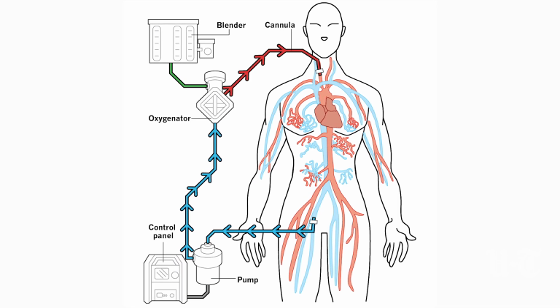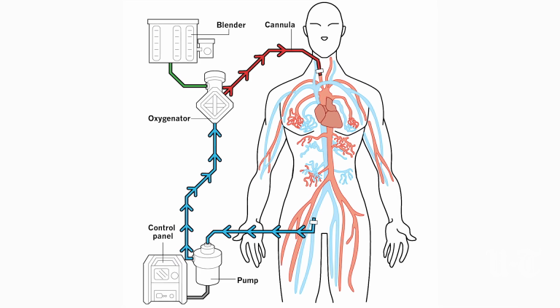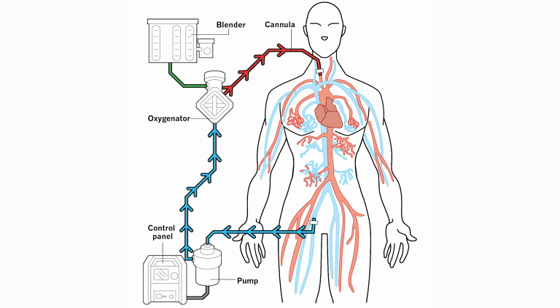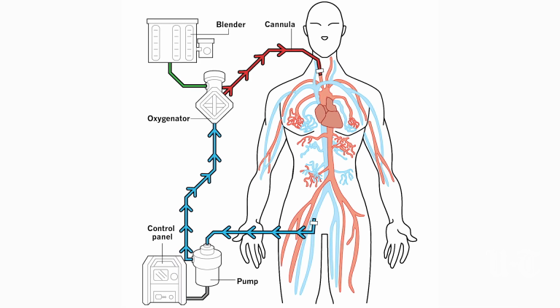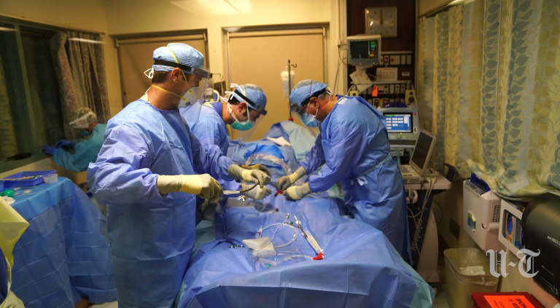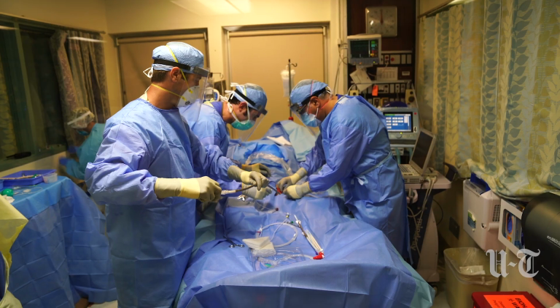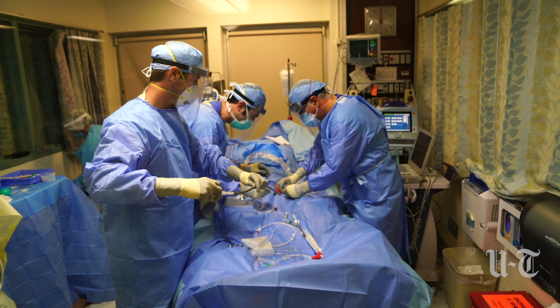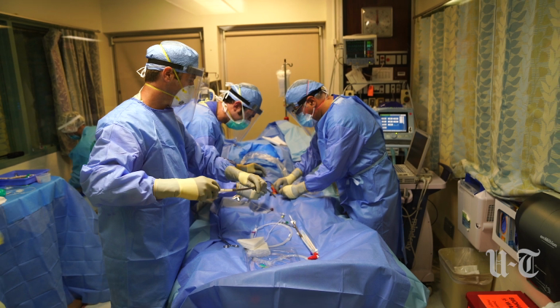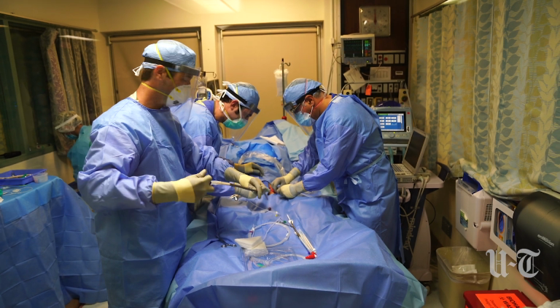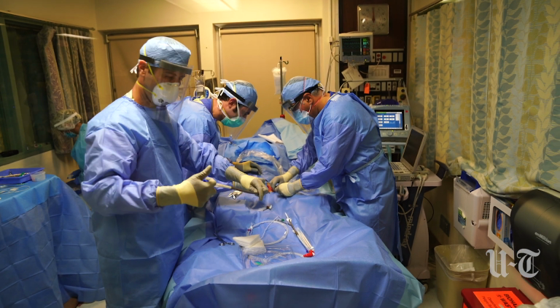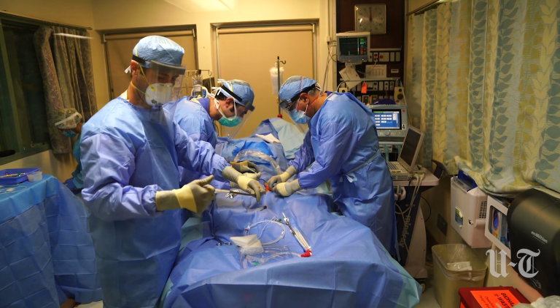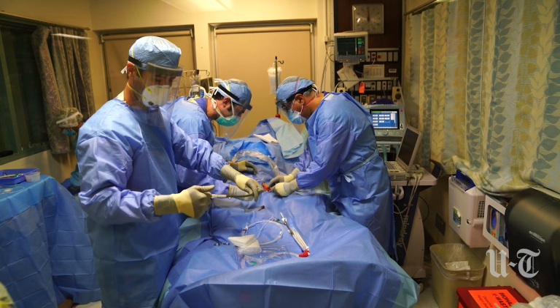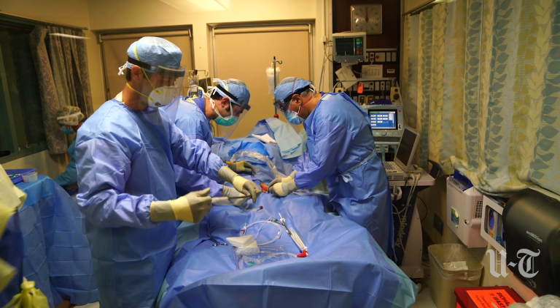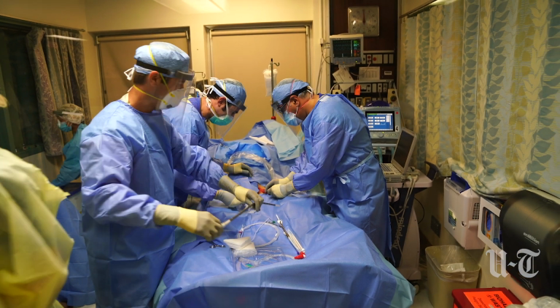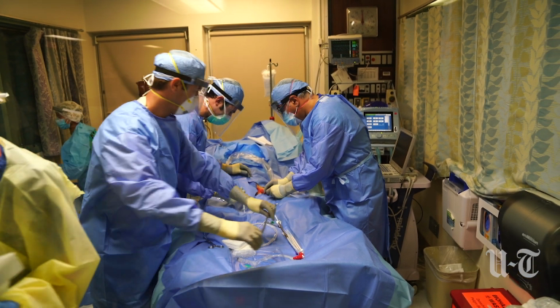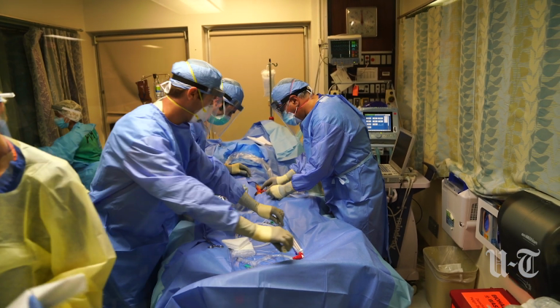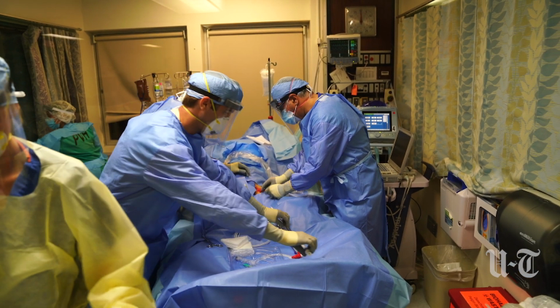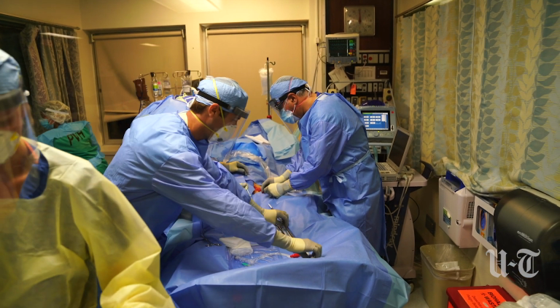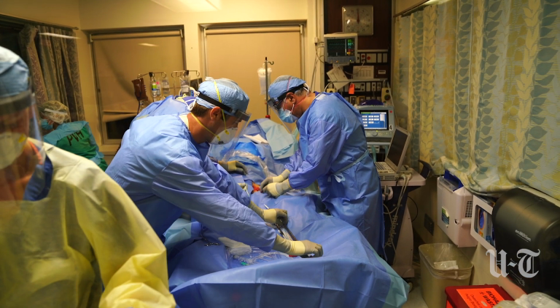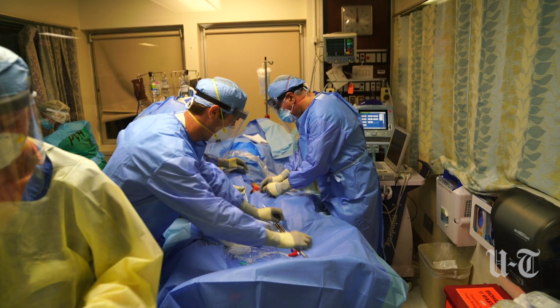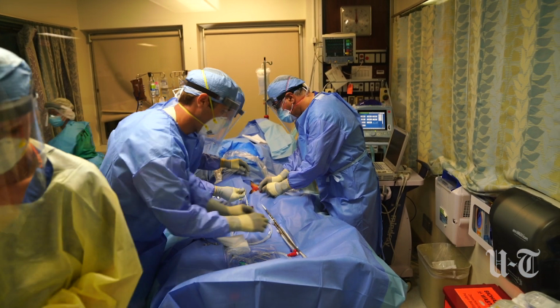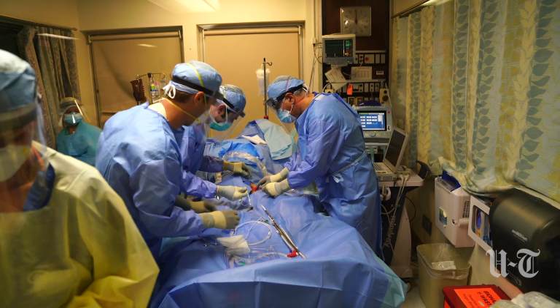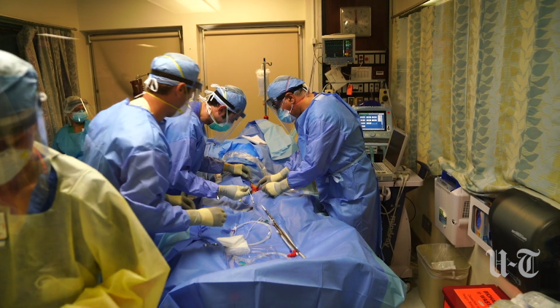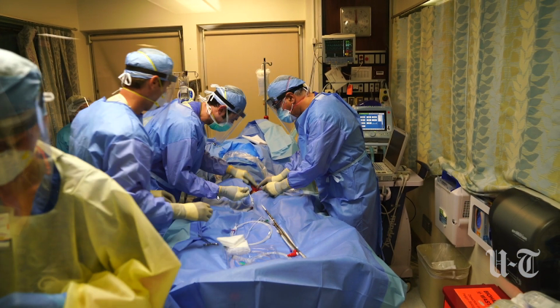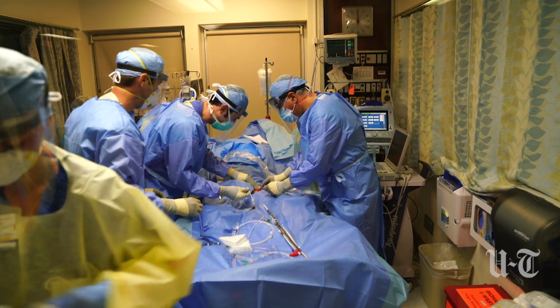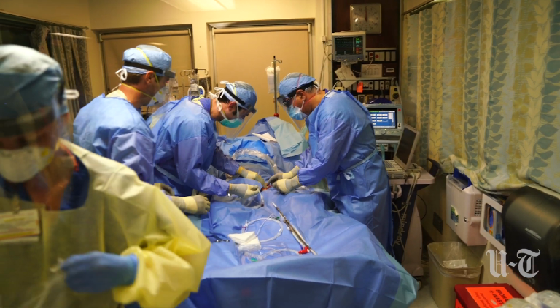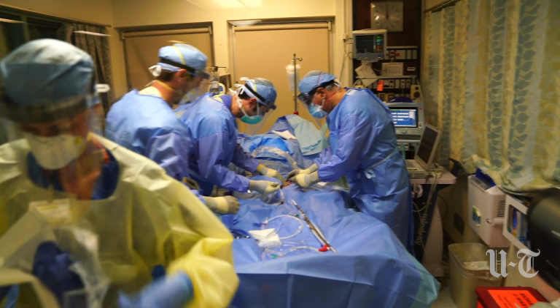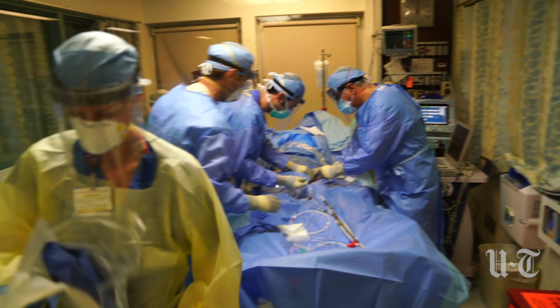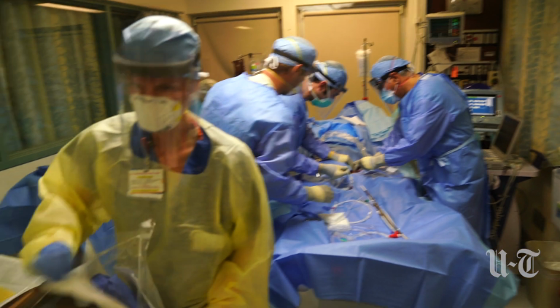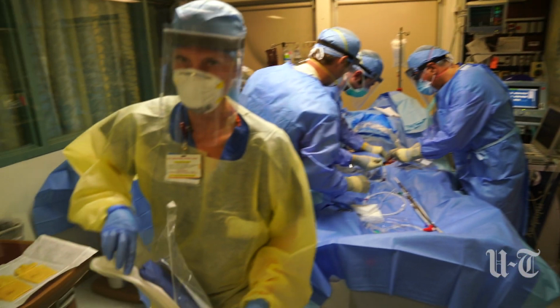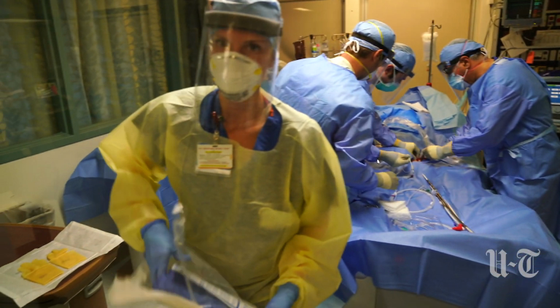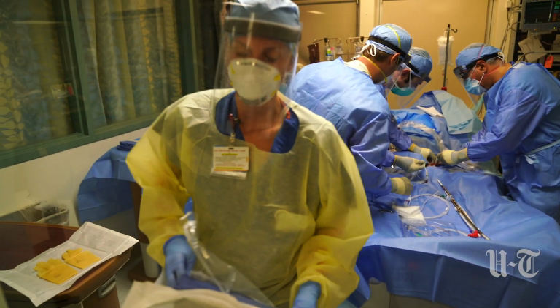When we return it back to the patient, if we return it into an artery, it also completely takes over the work of the patient's heart.